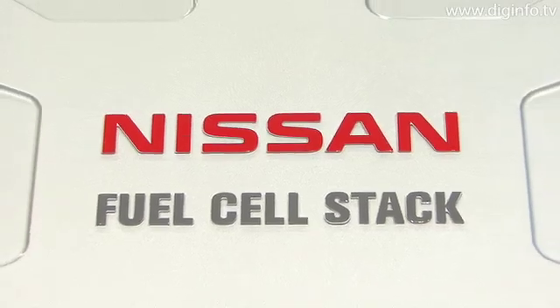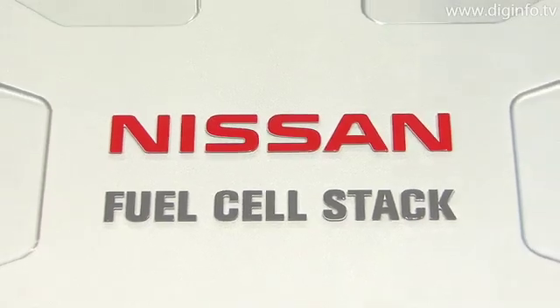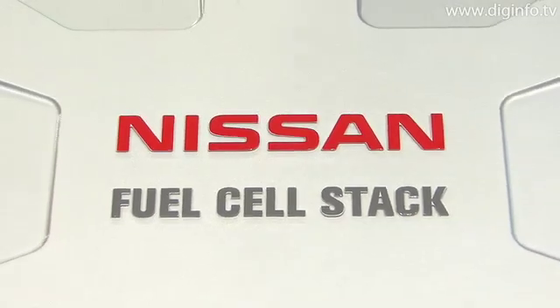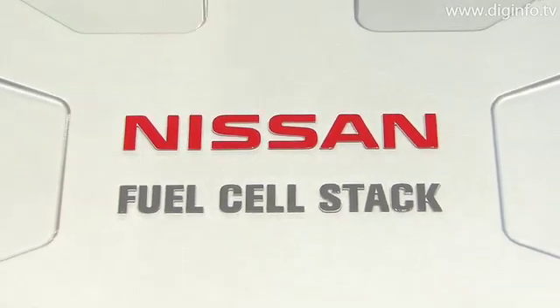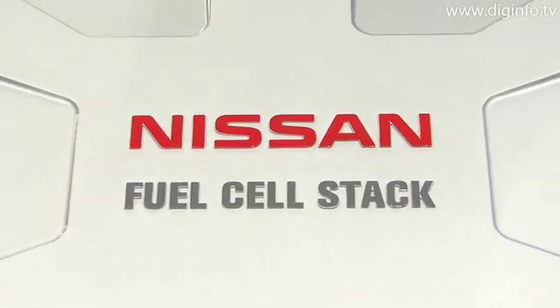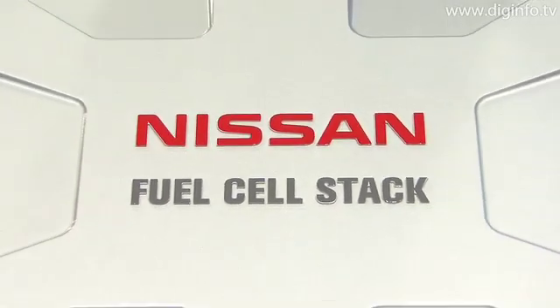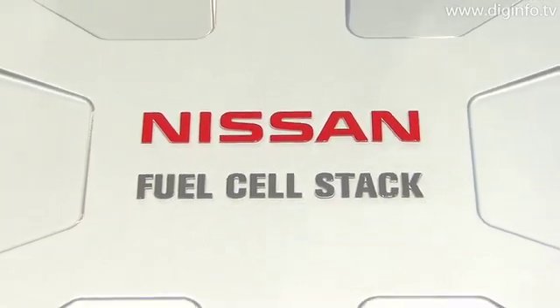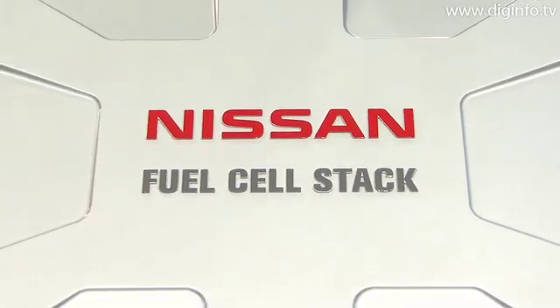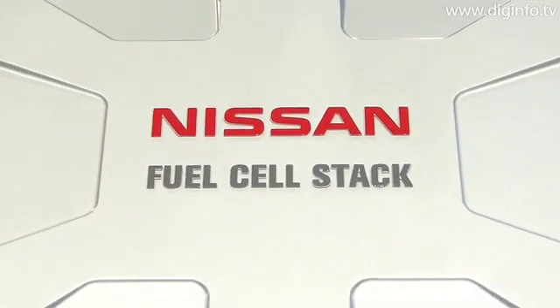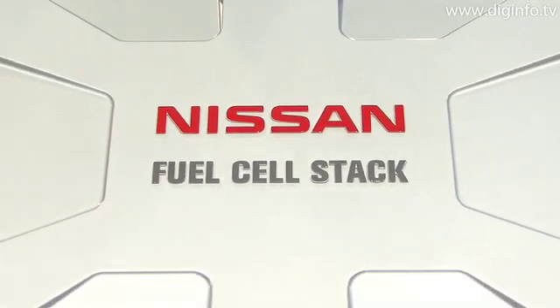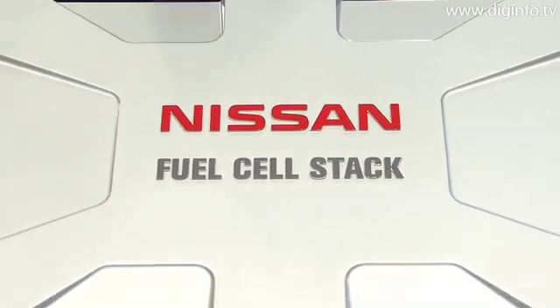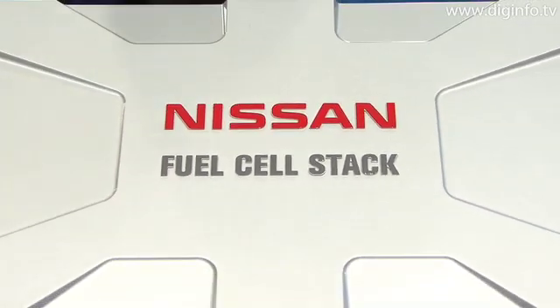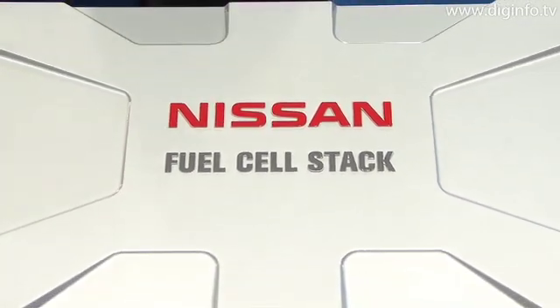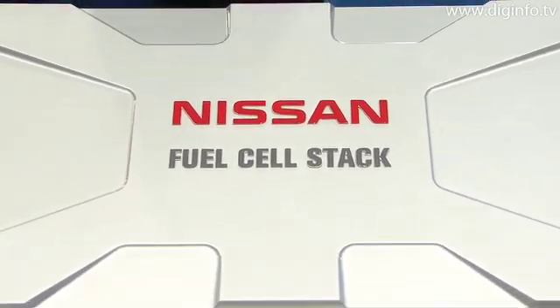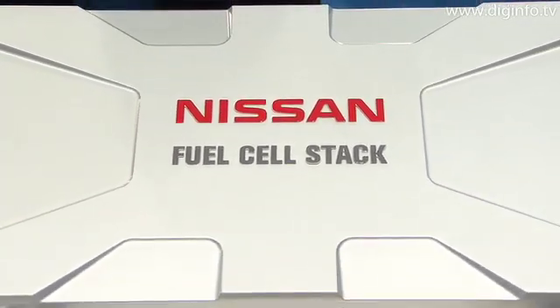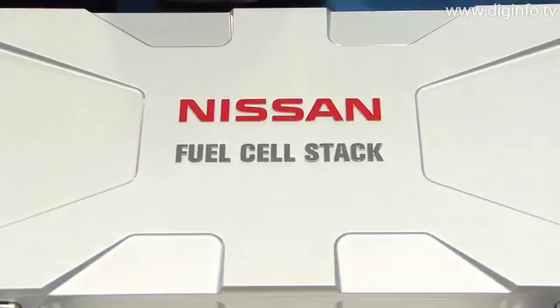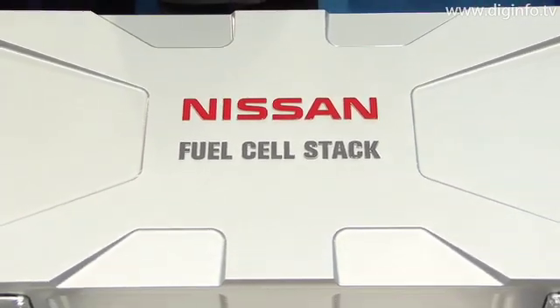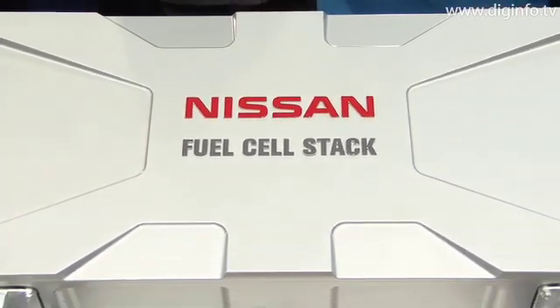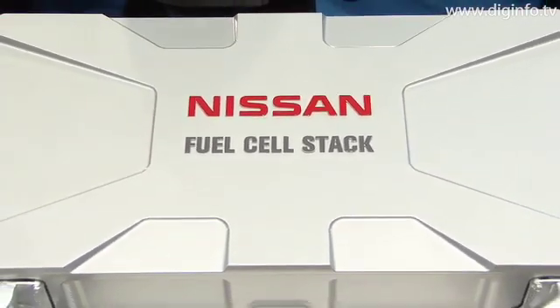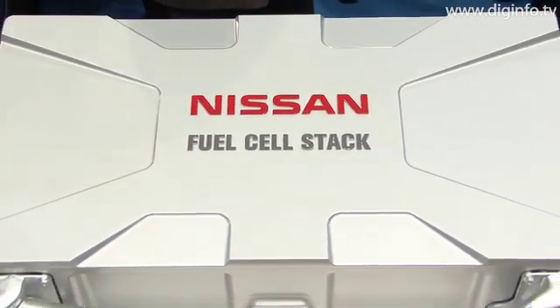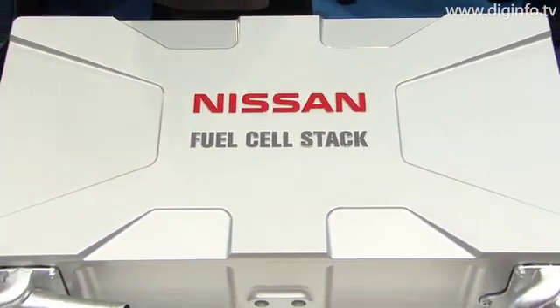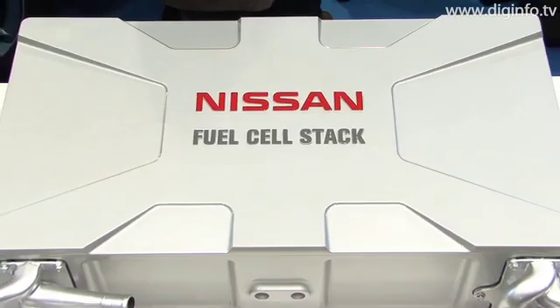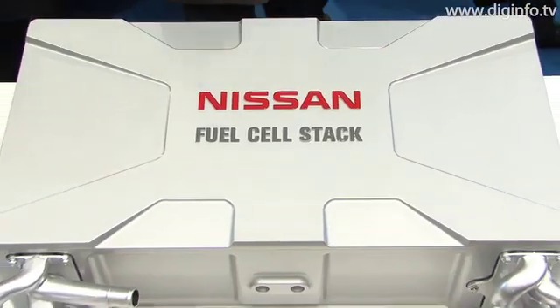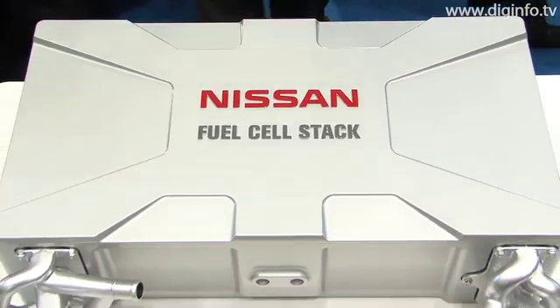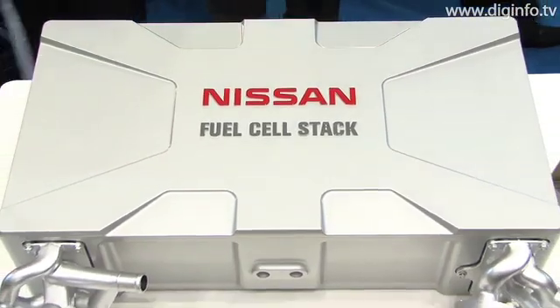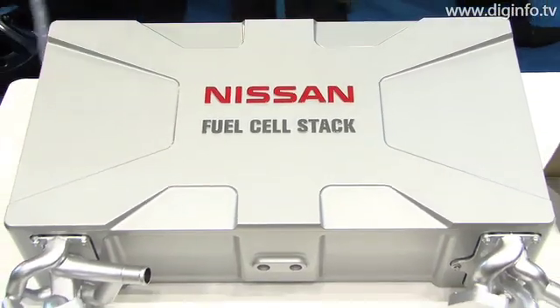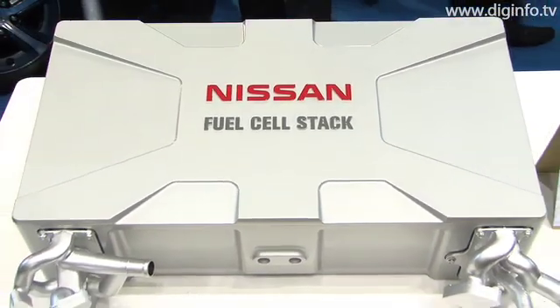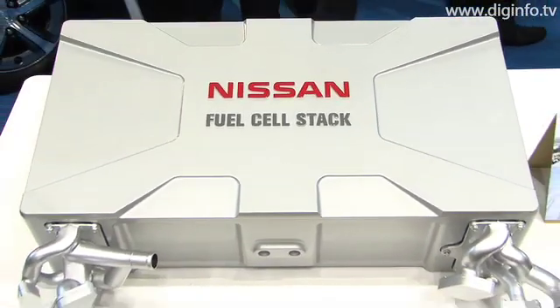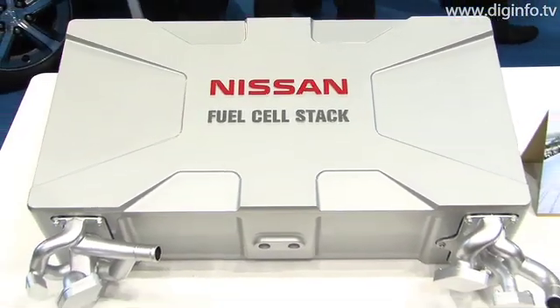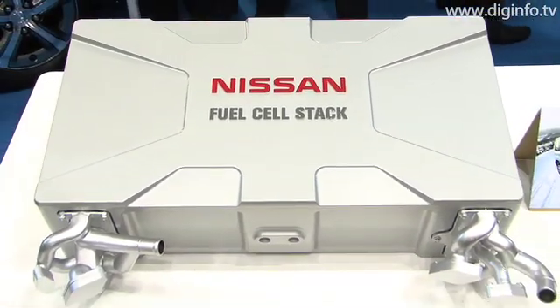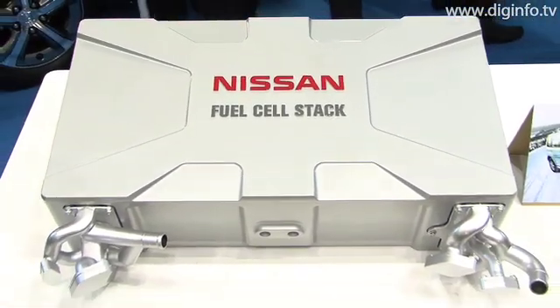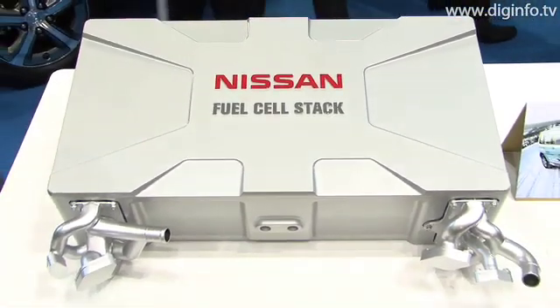The new fuel cell stack achieves double the power density of conventional stacks and is also lower in cost and exhibits a longer operating lifespan.